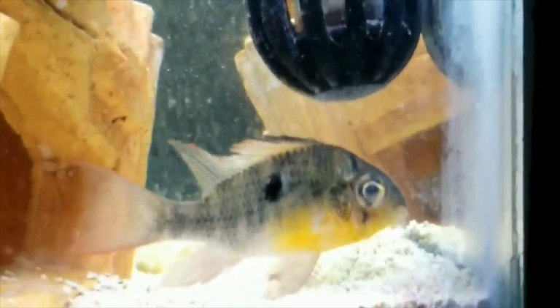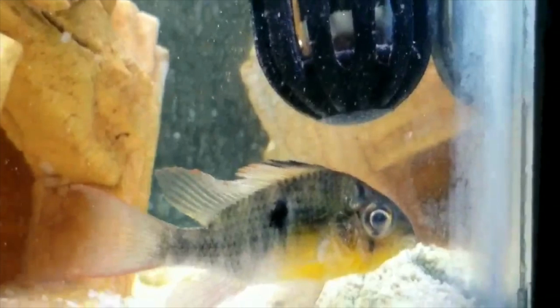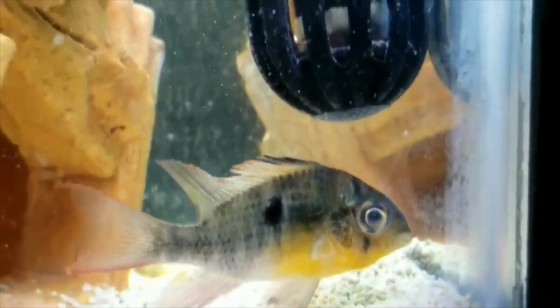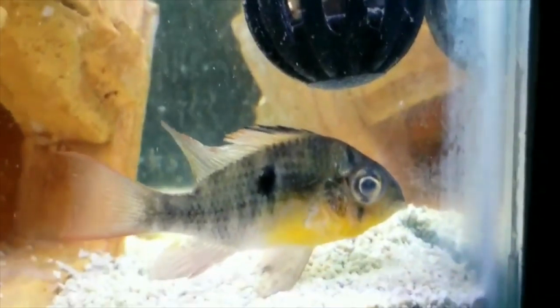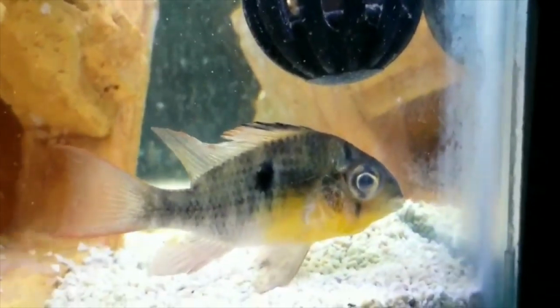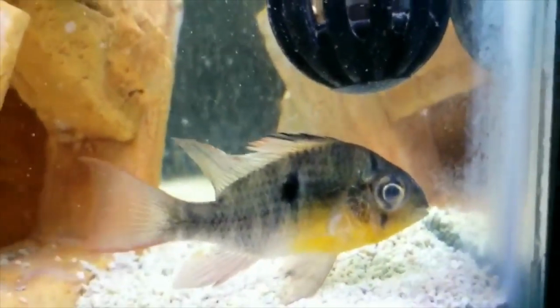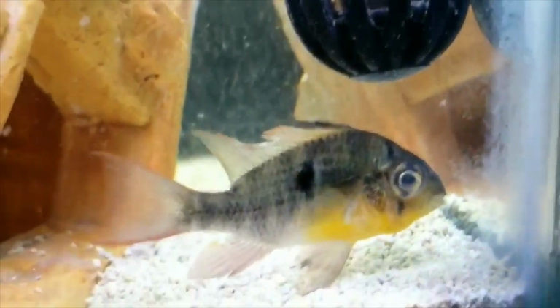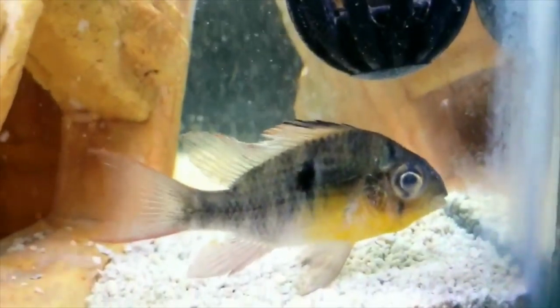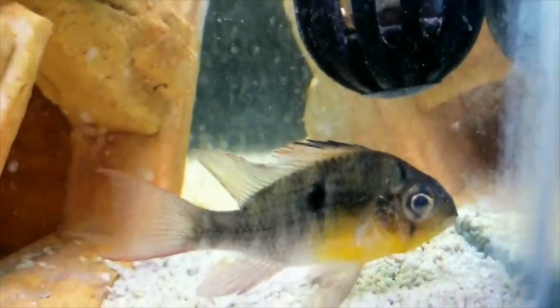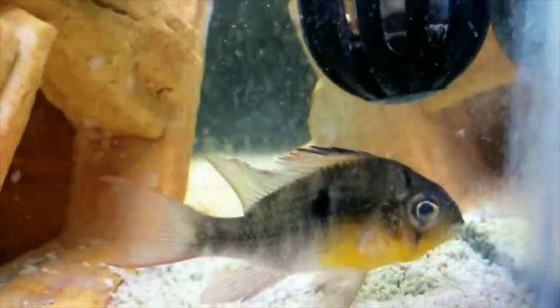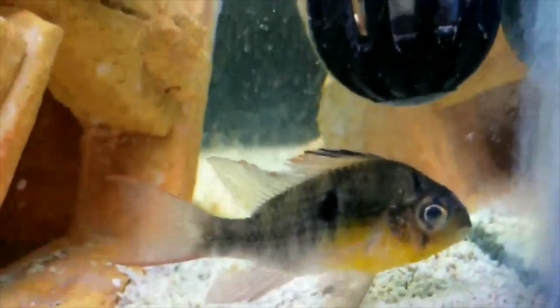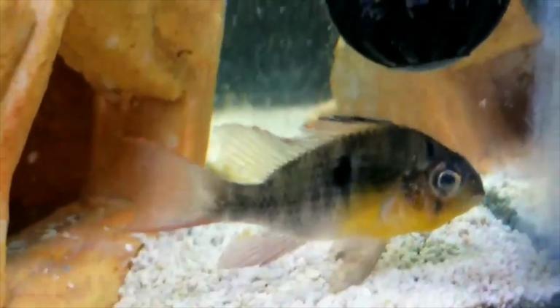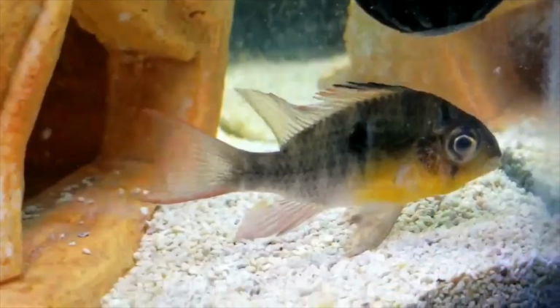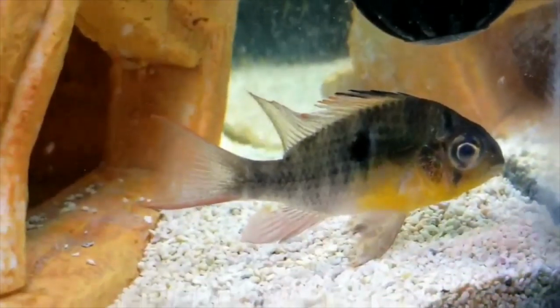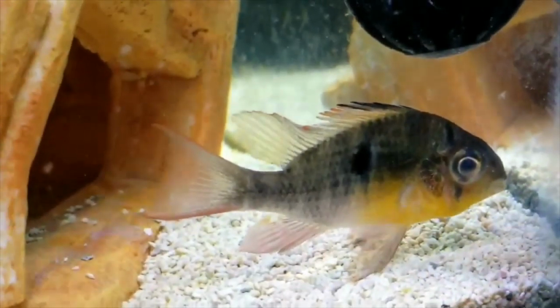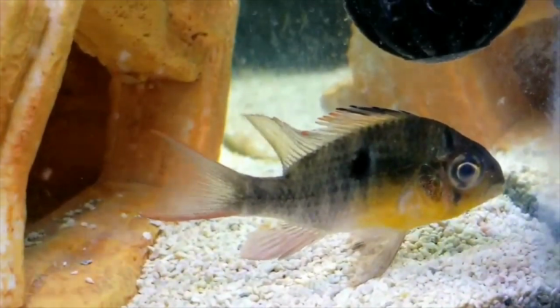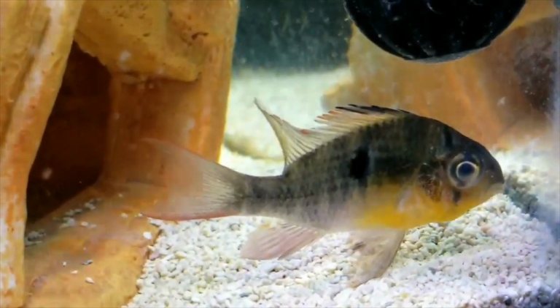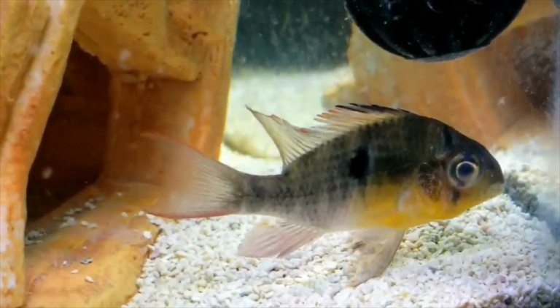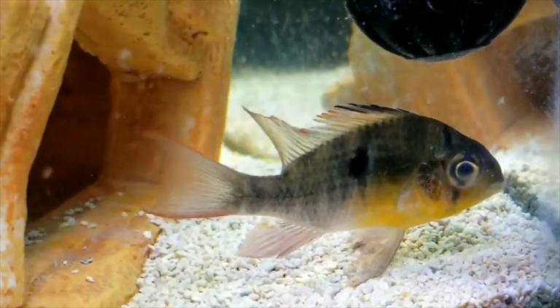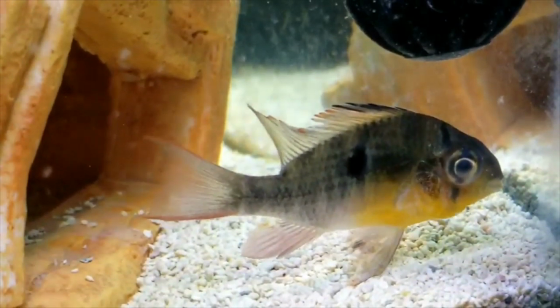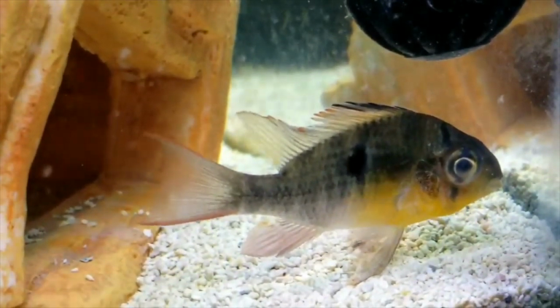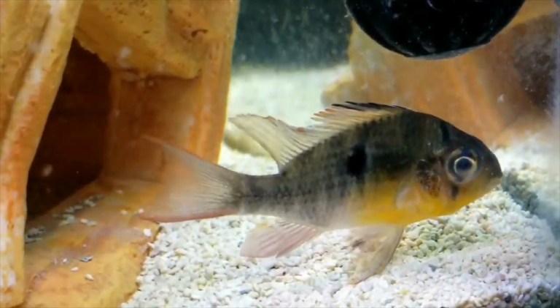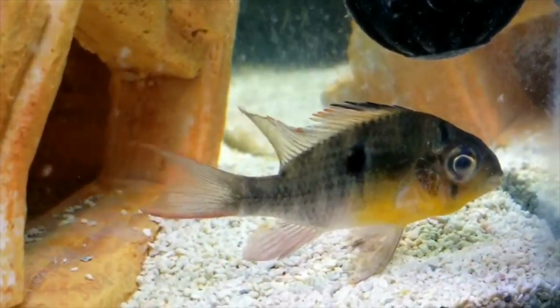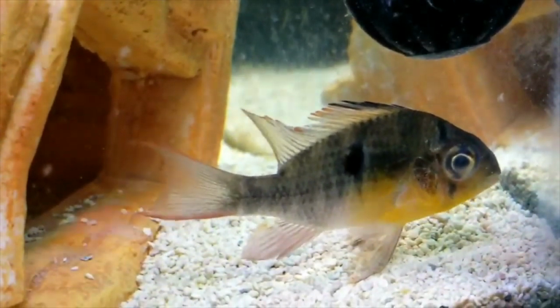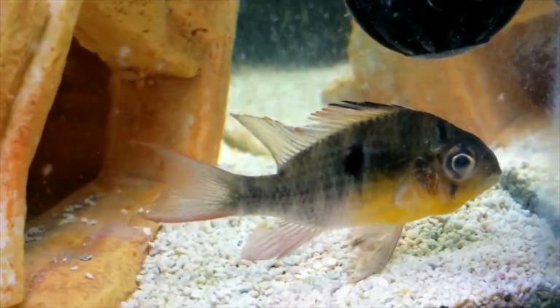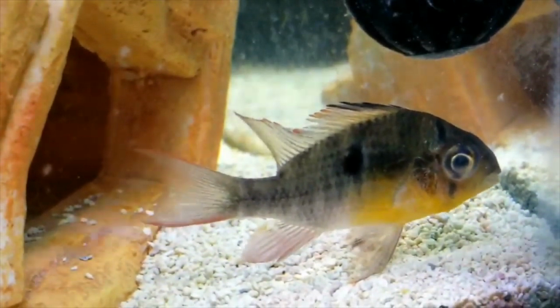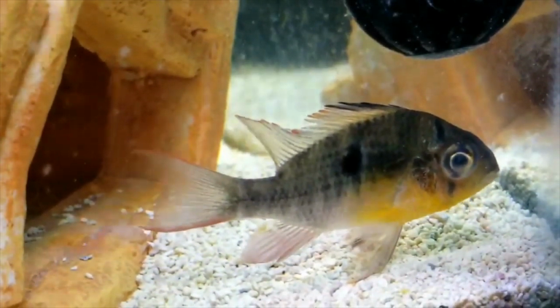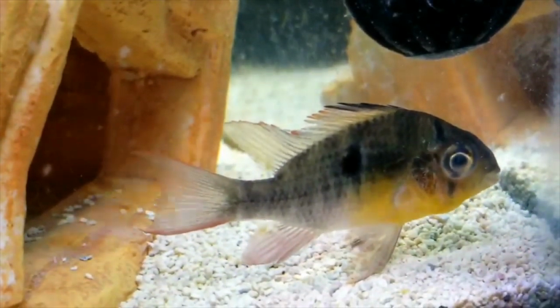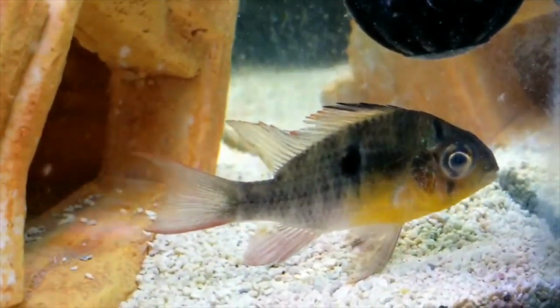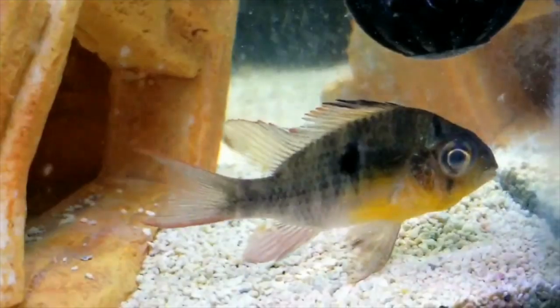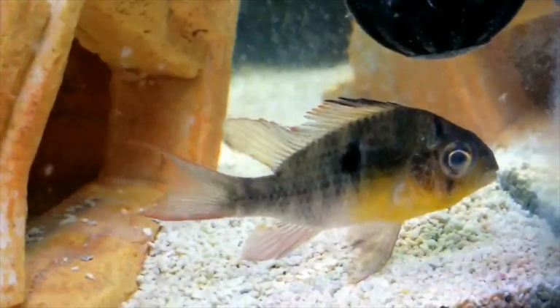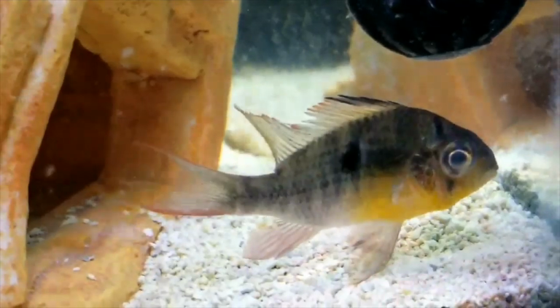I'll admit we've been guilty of not doing our job as fish keepers and it resulted in our fish getting cloudy eye.